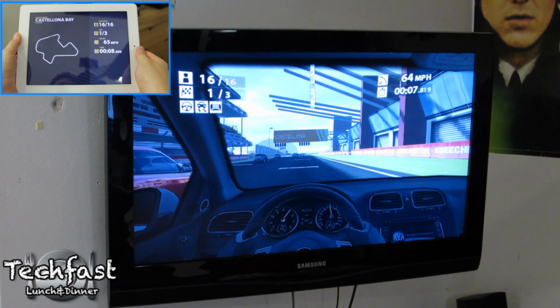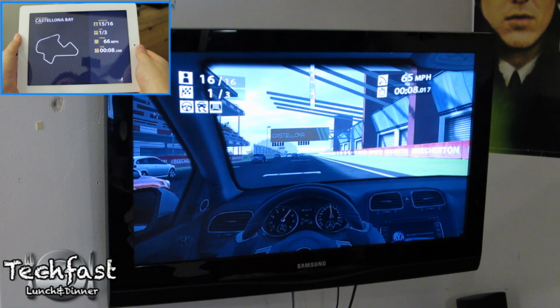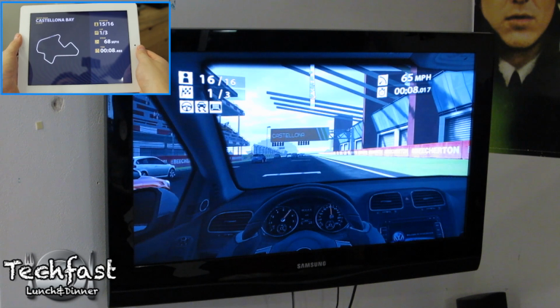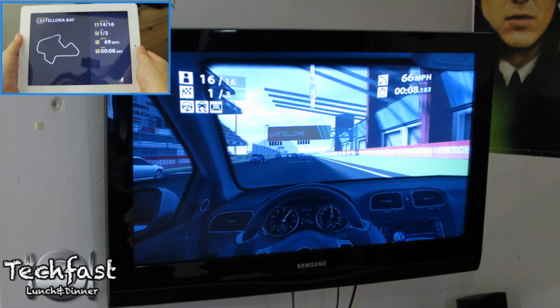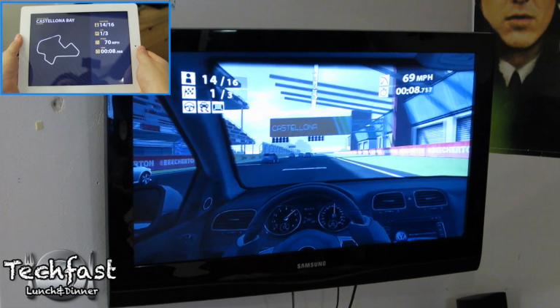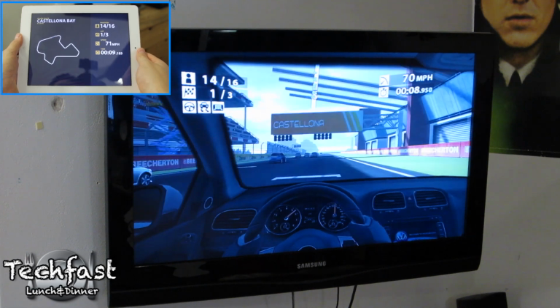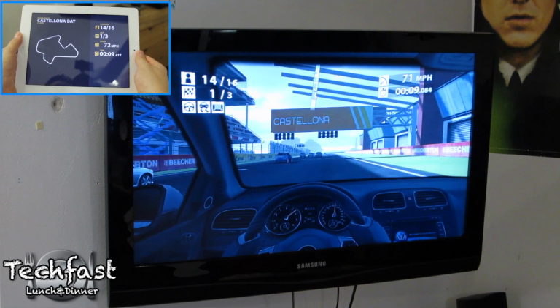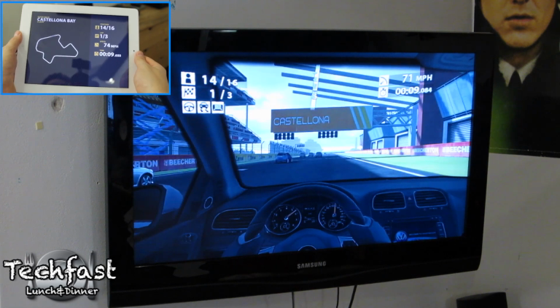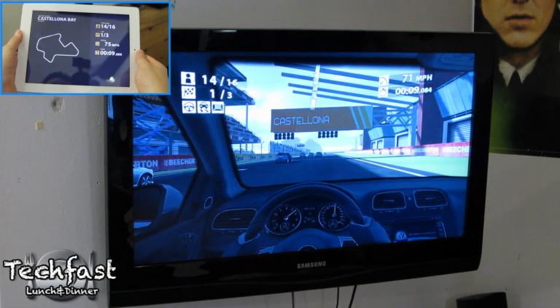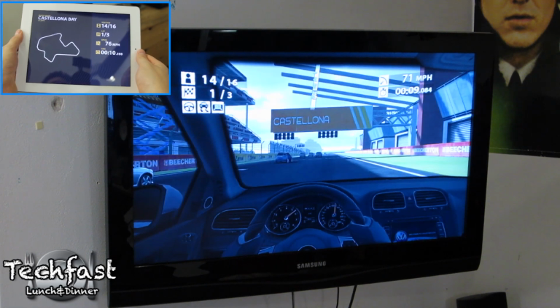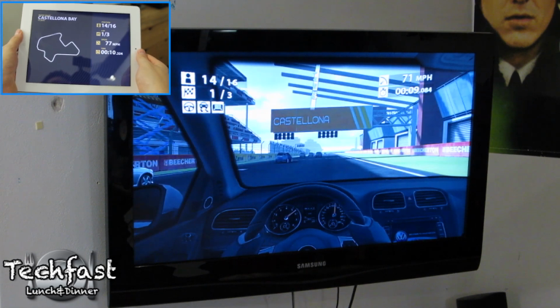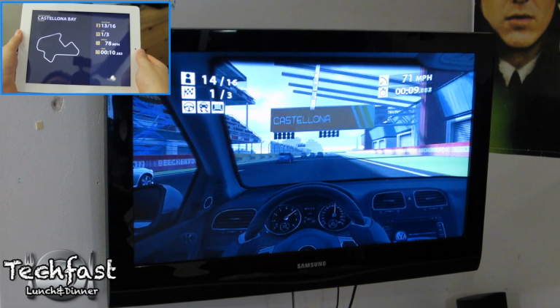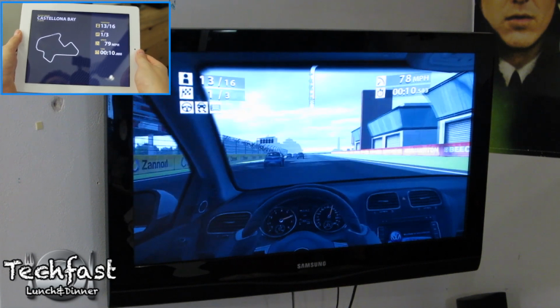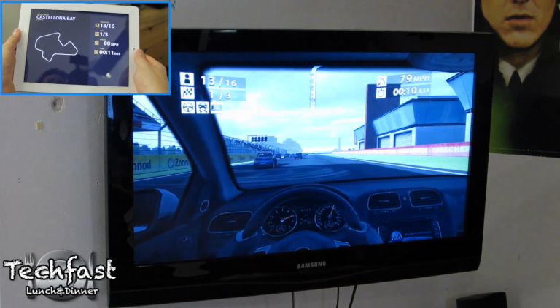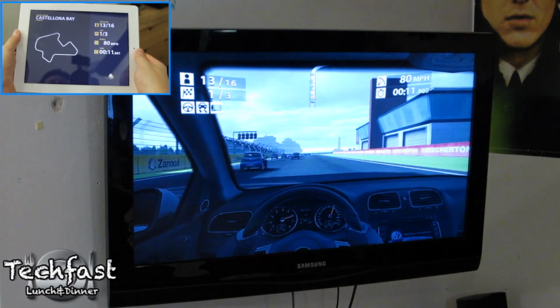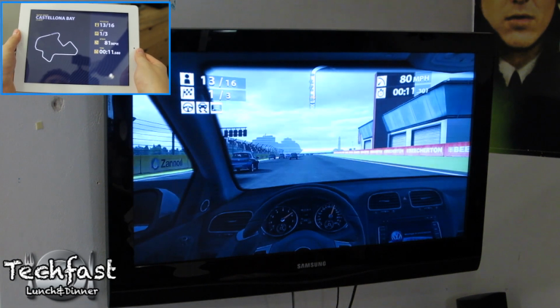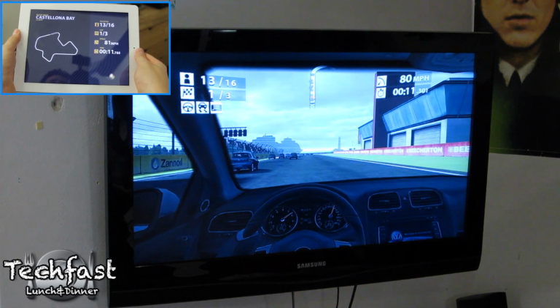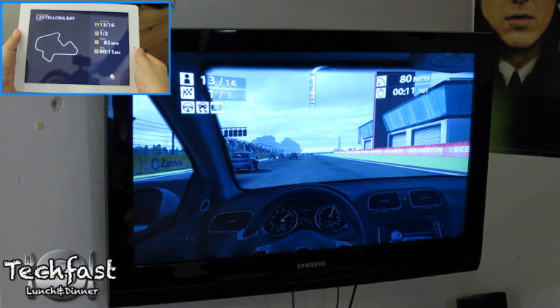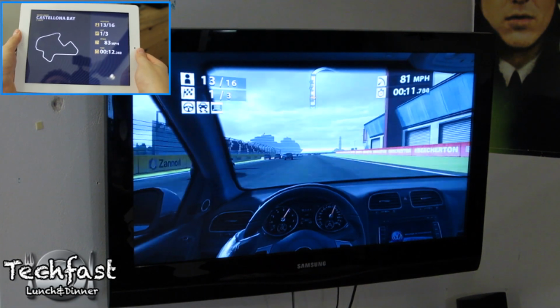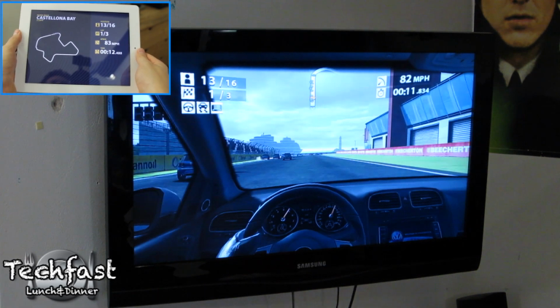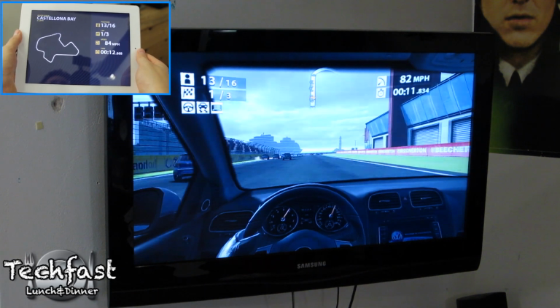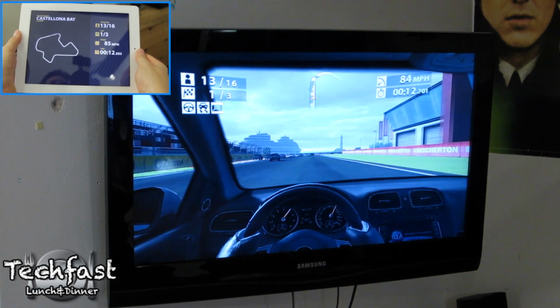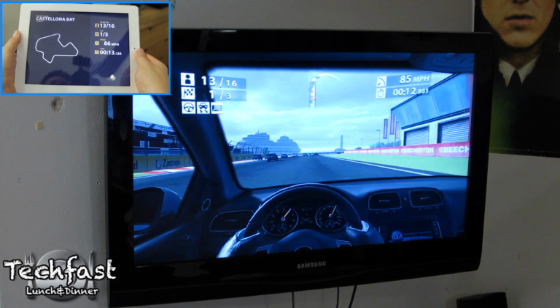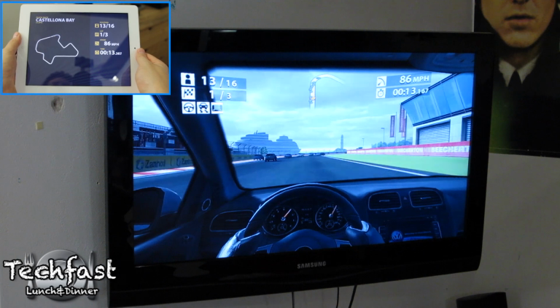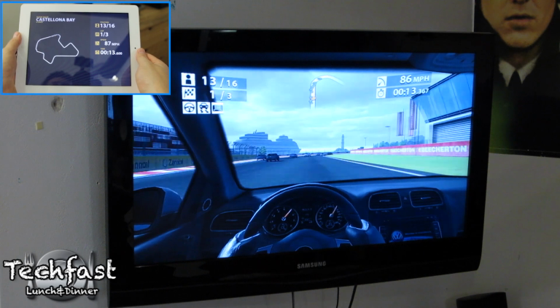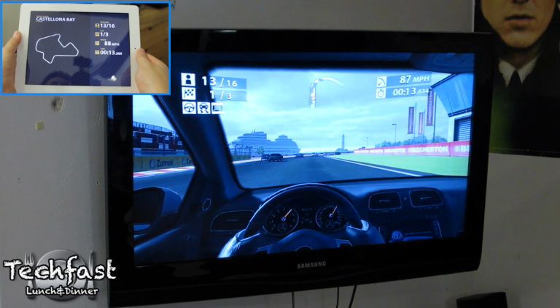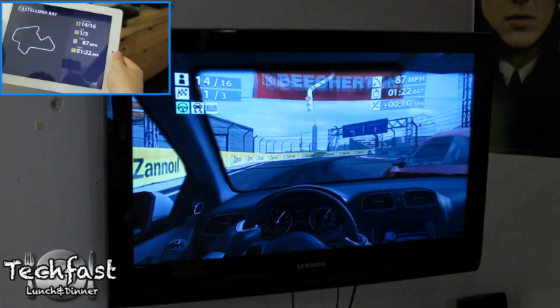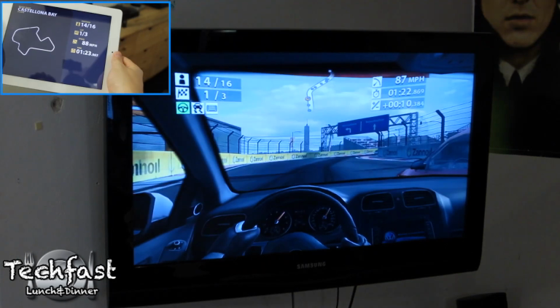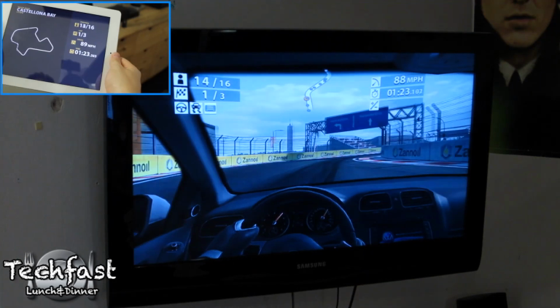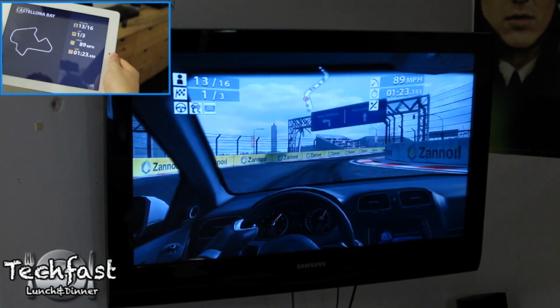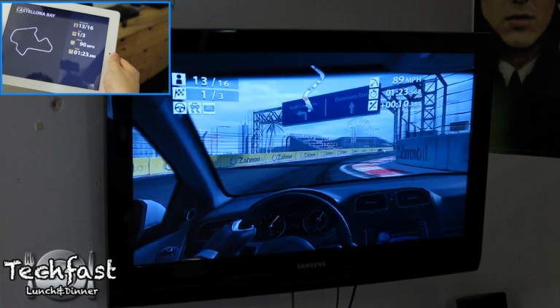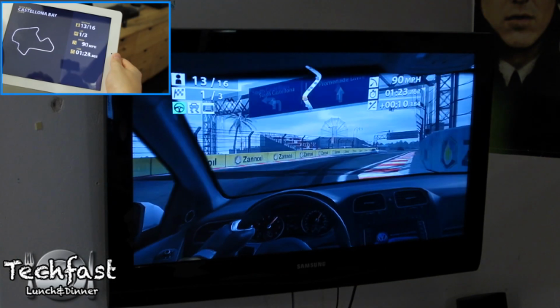The gameplay was pretty cool. It did lag slightly at first, as you can see right here, but once it picked up it was consistent — it was actually pretty awesome how well it worked.